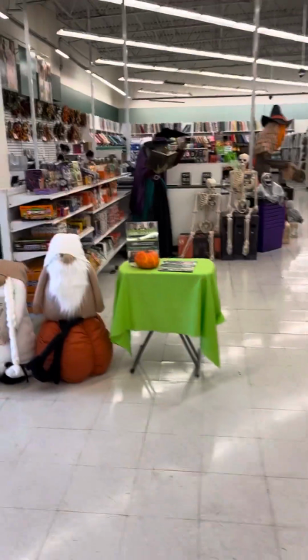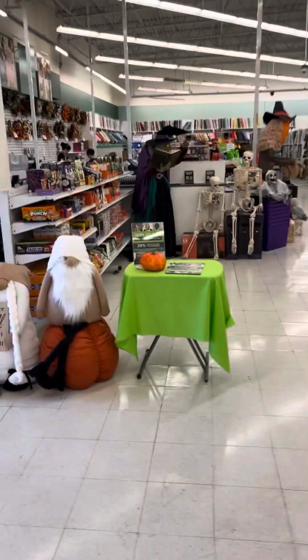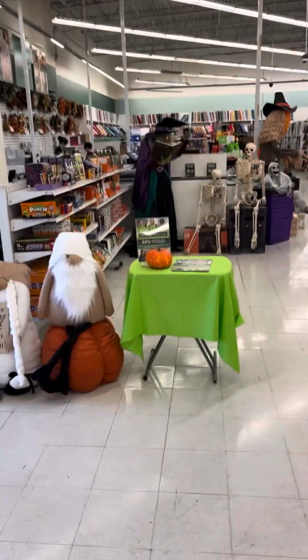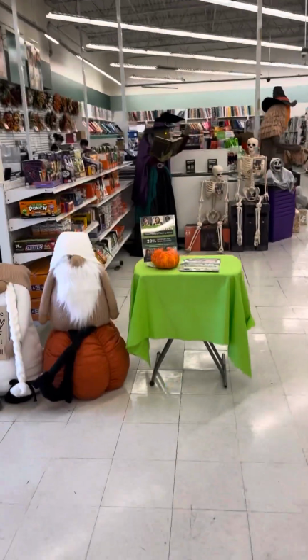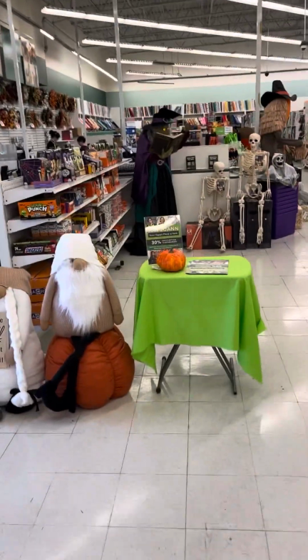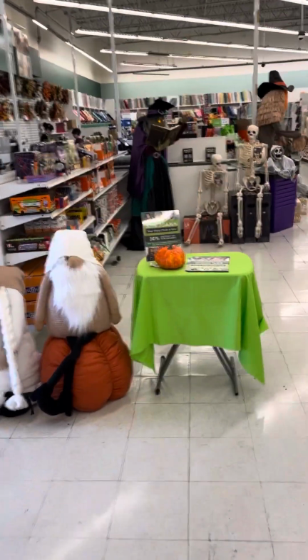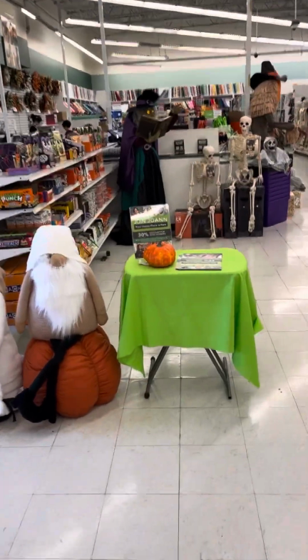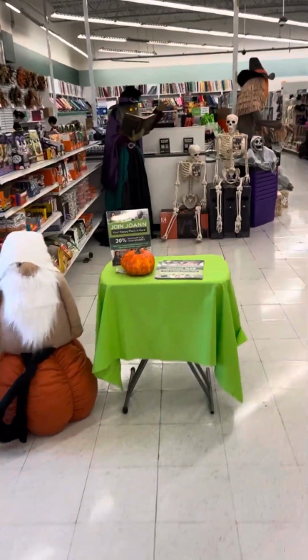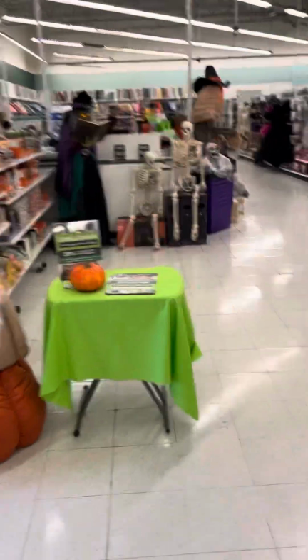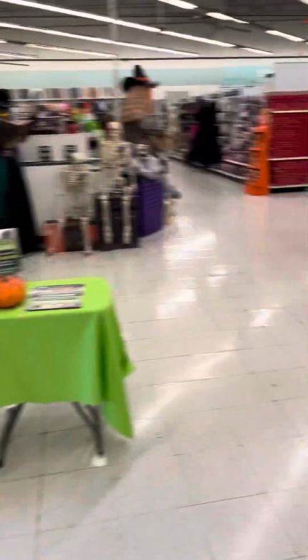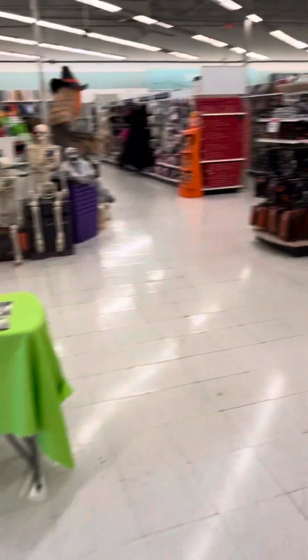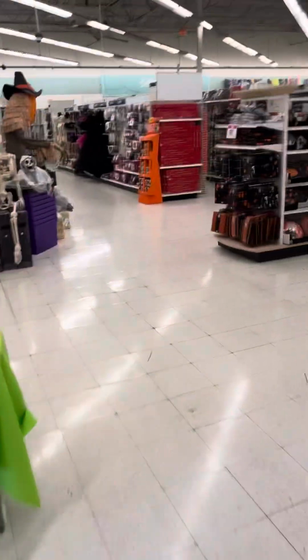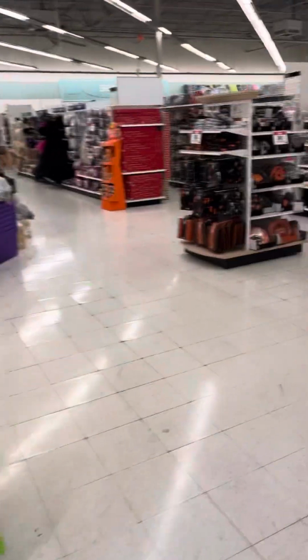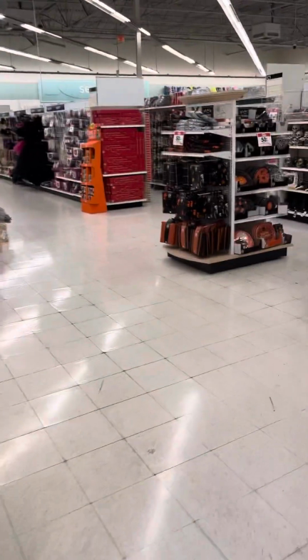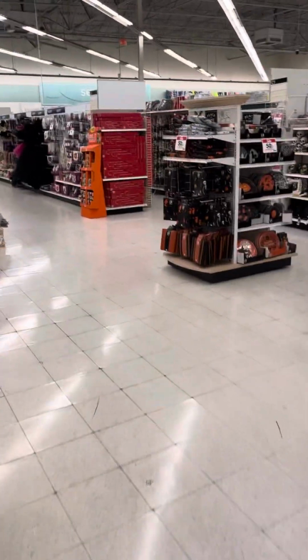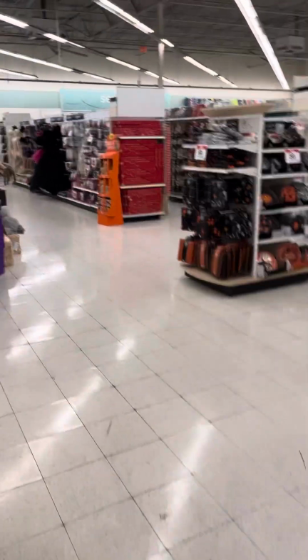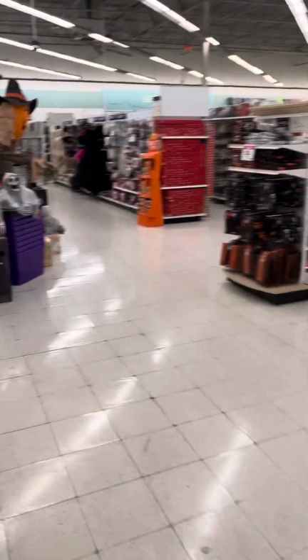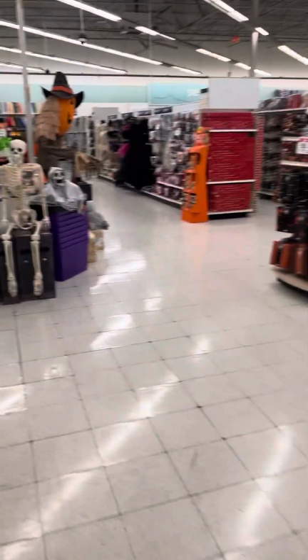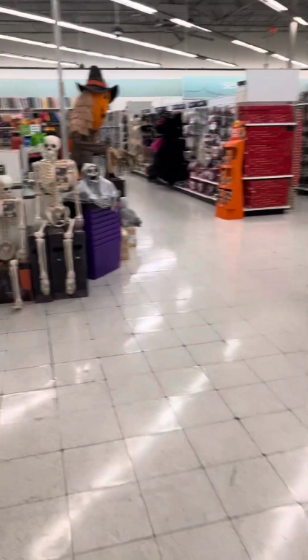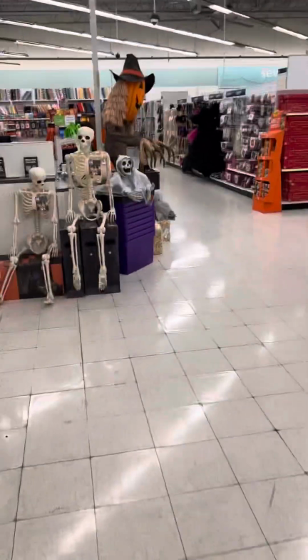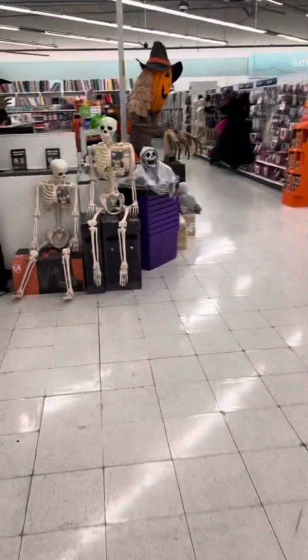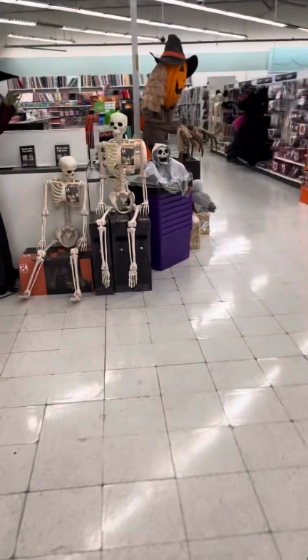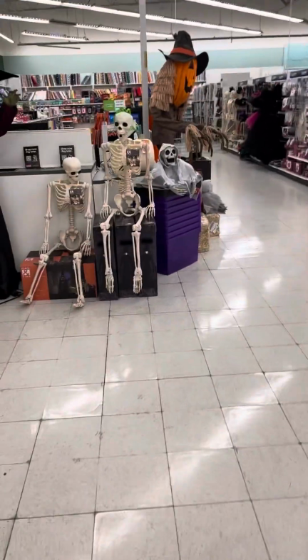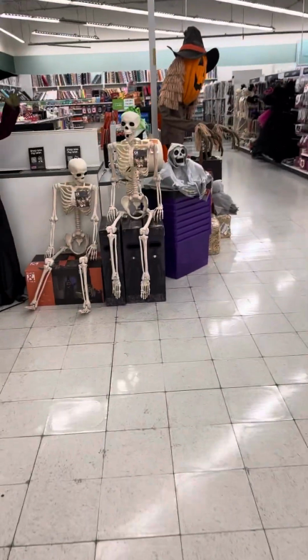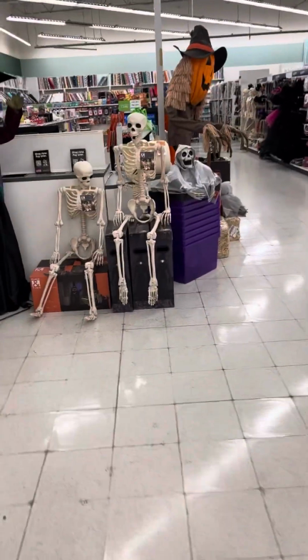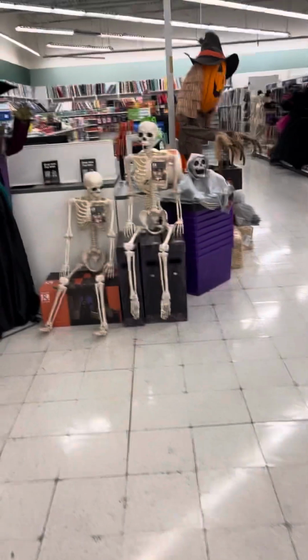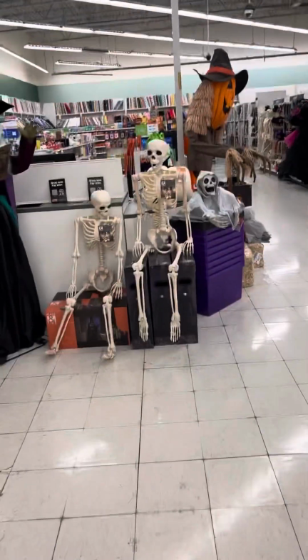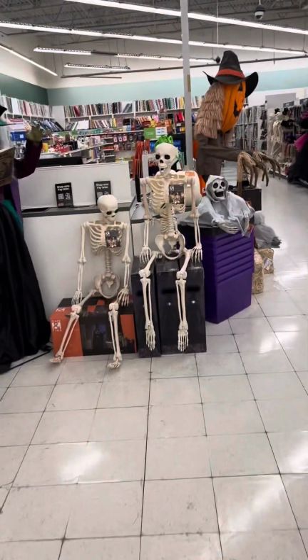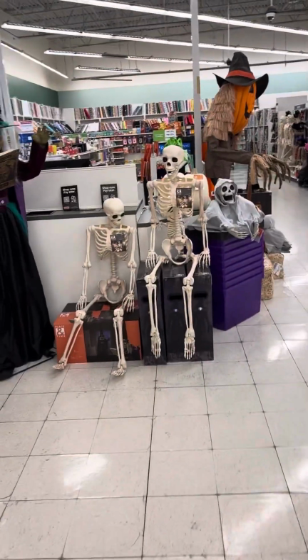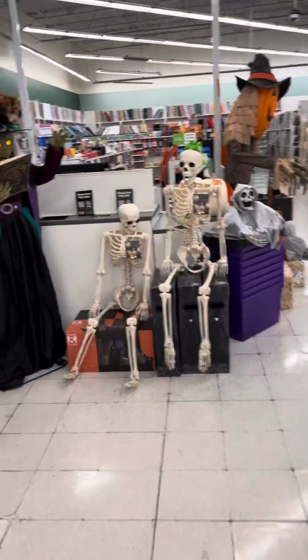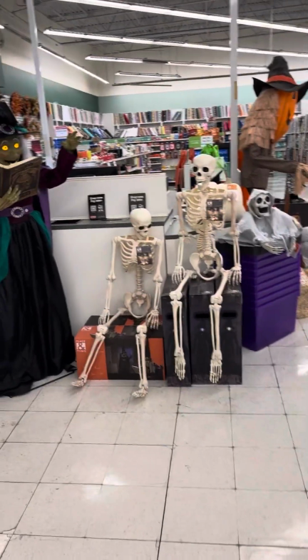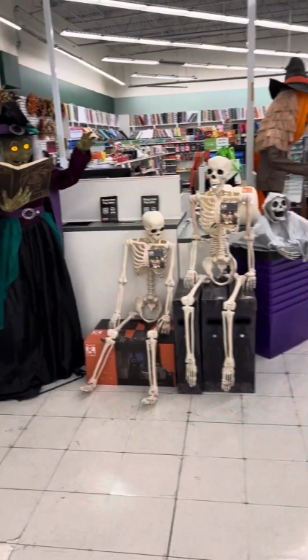Hey guys, it's the Digital Pumpkin Cat, and we are at Joann's for the 2023 Halloween season.